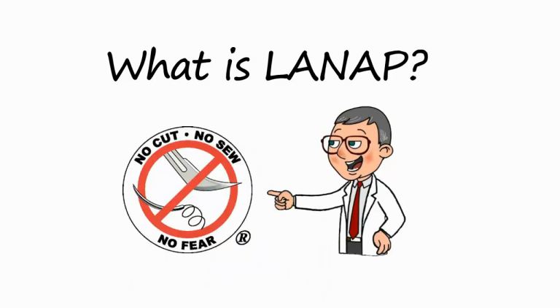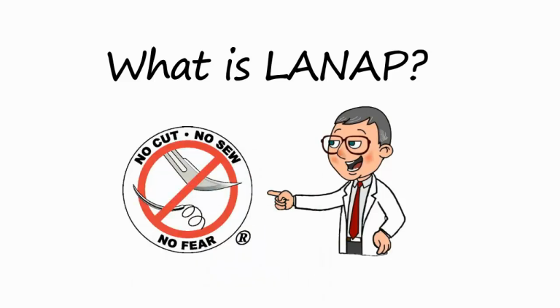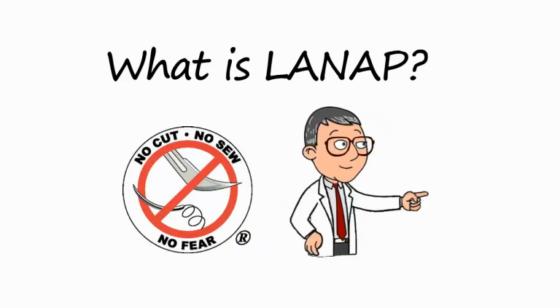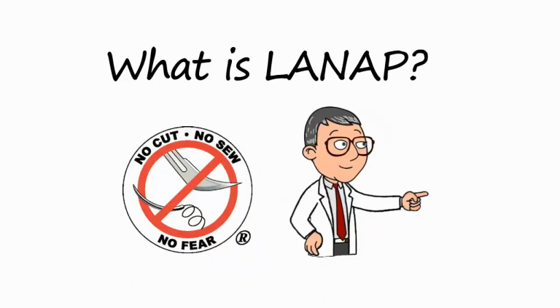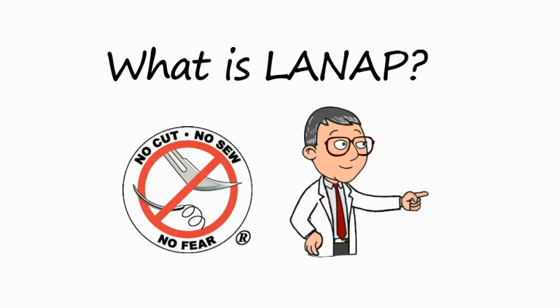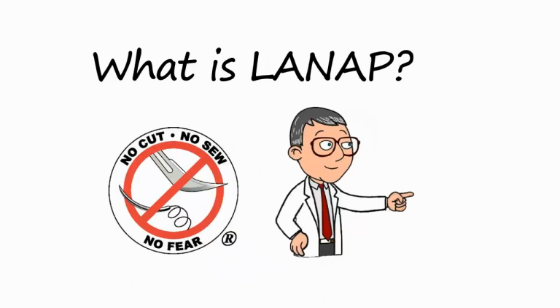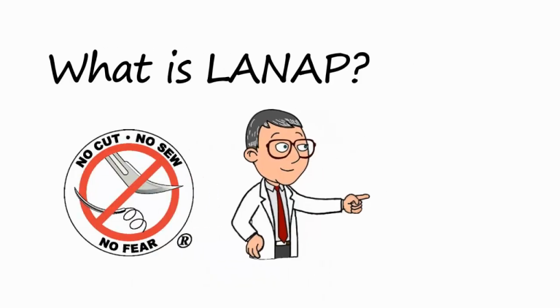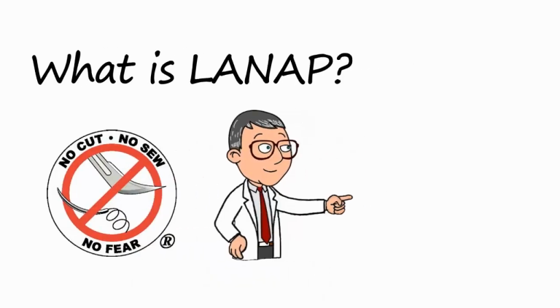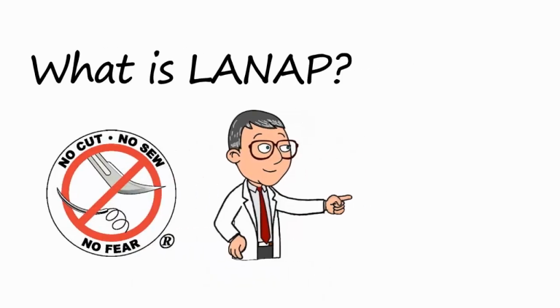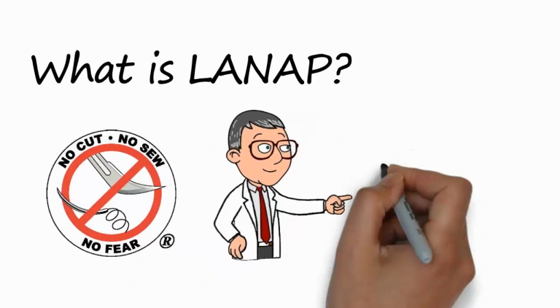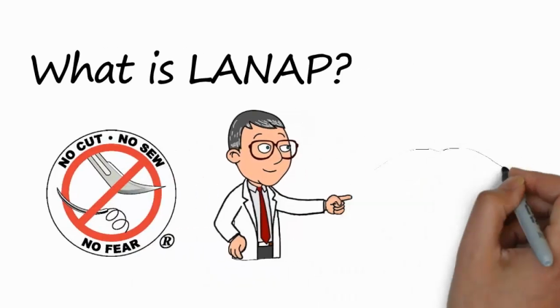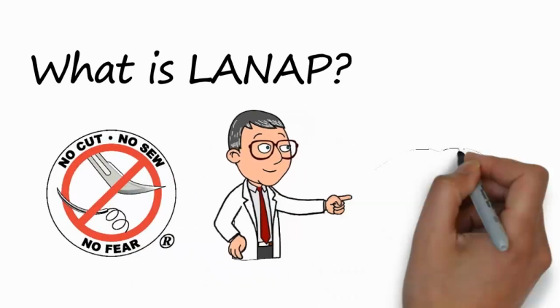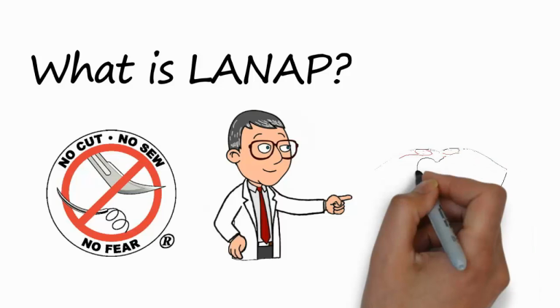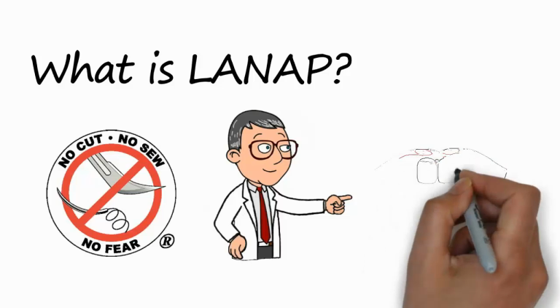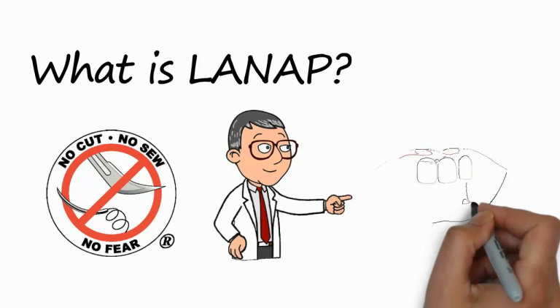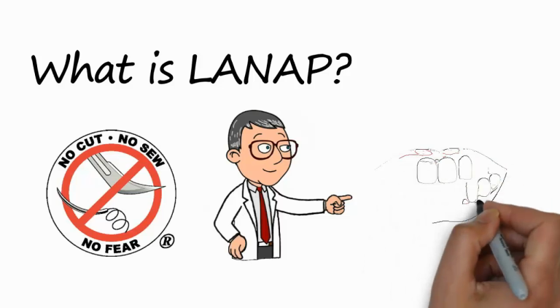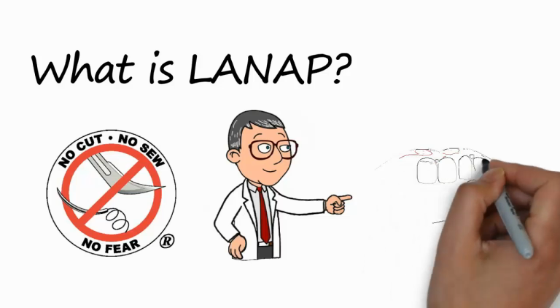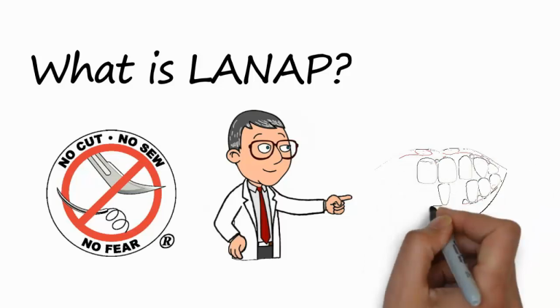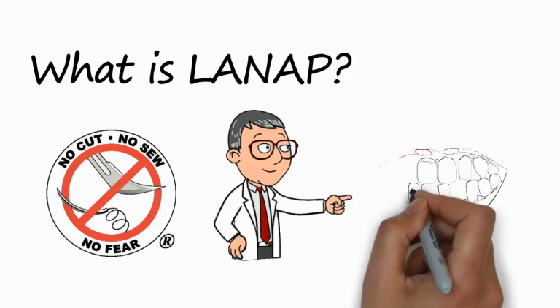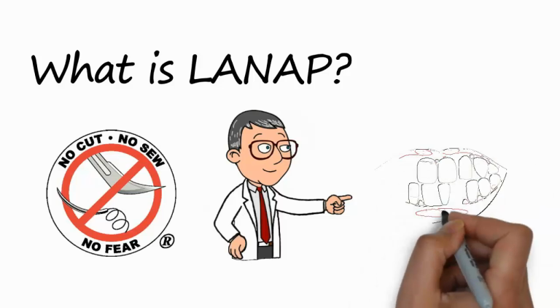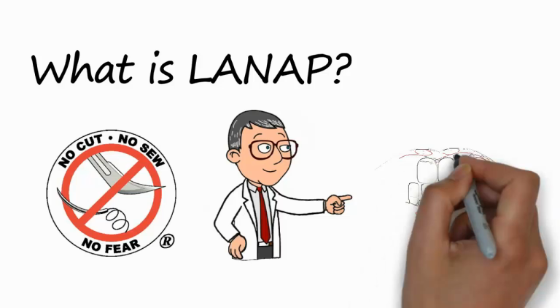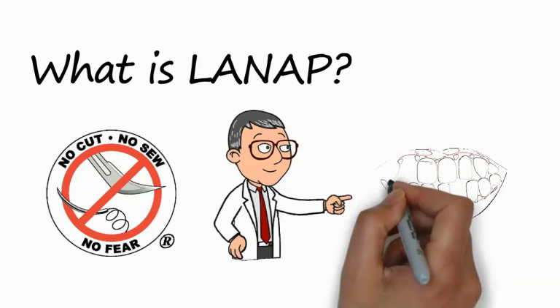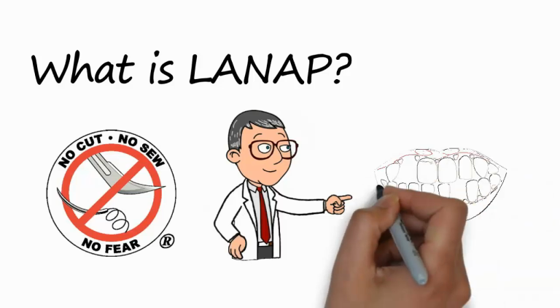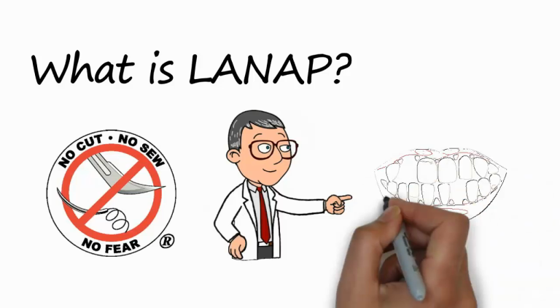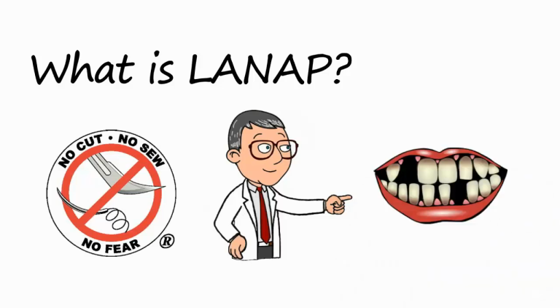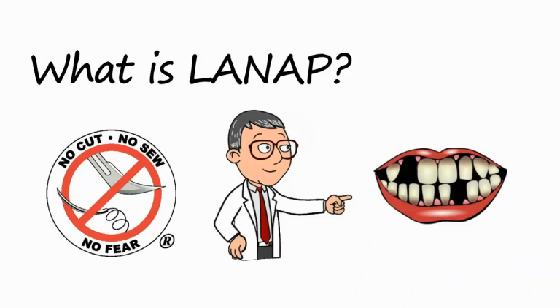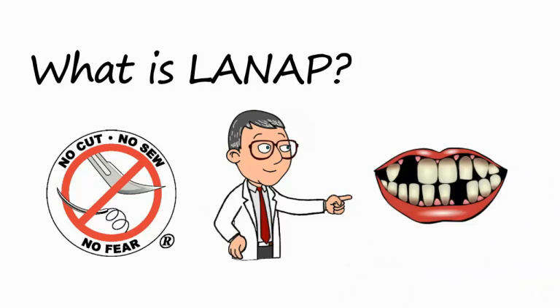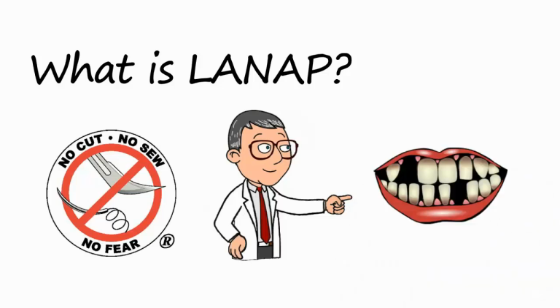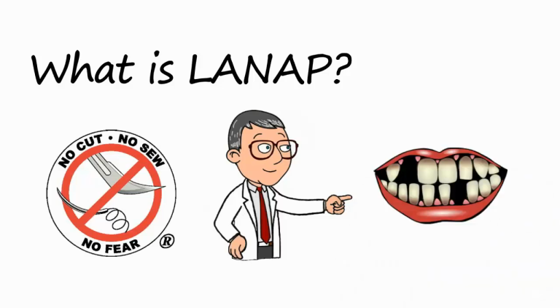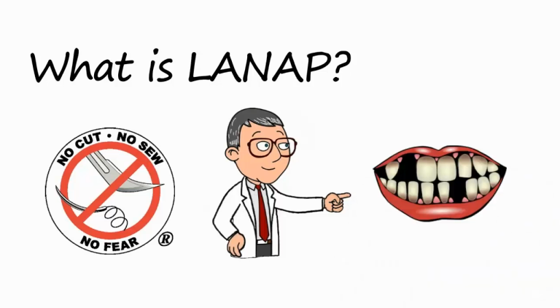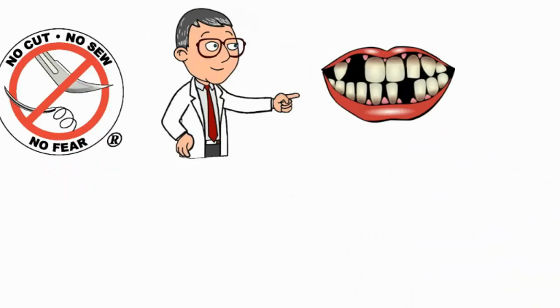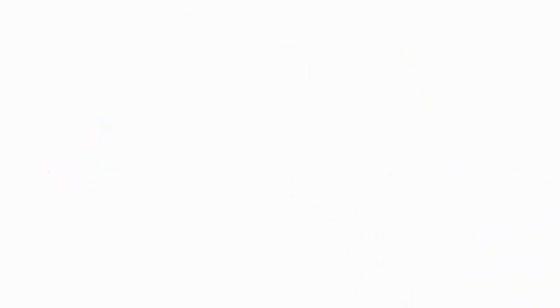The procedure is for people who have gum disease, also known as early, moderate, and severe periodontitis.